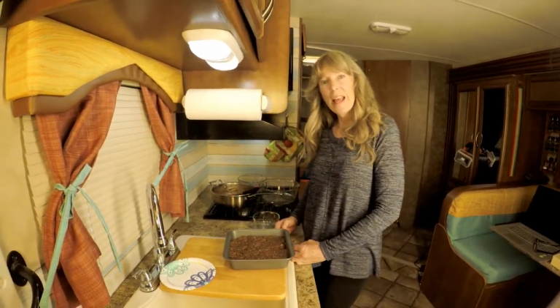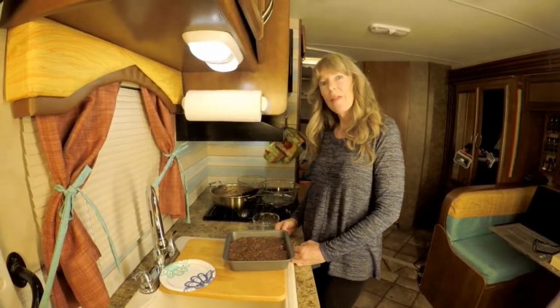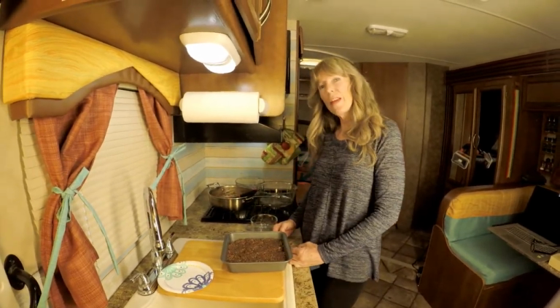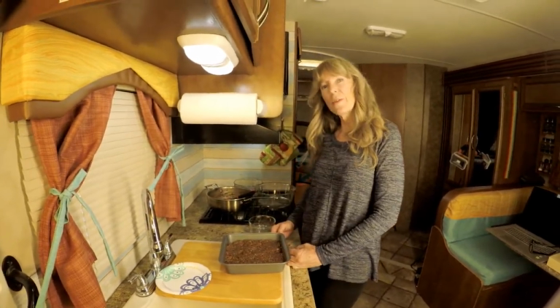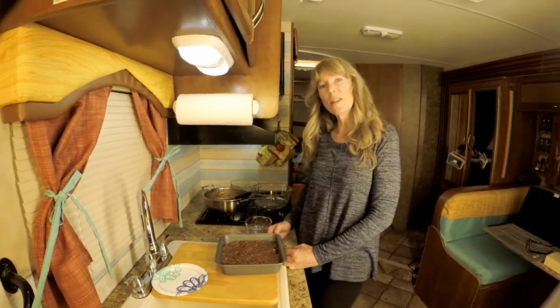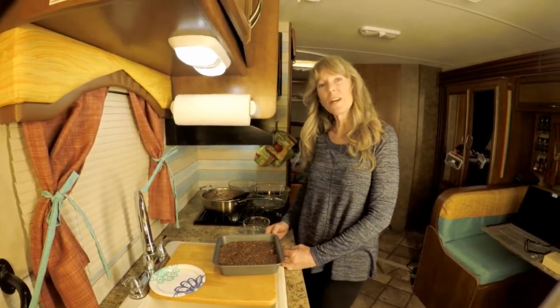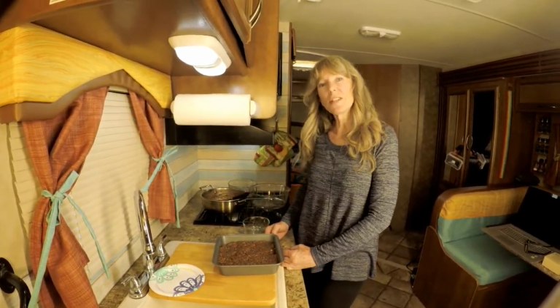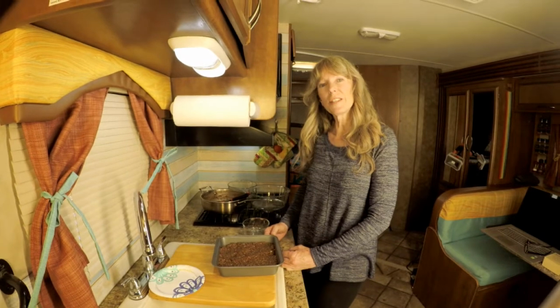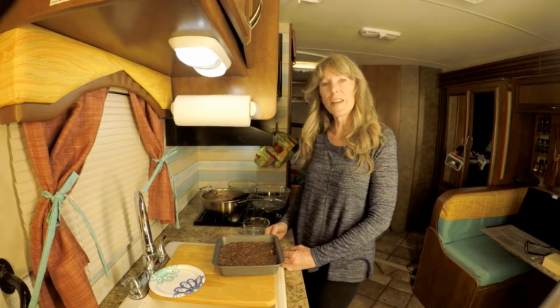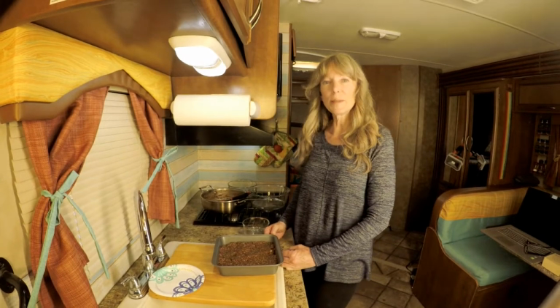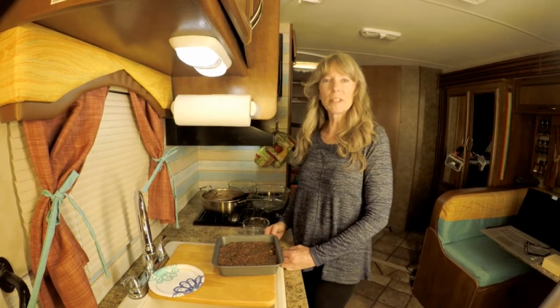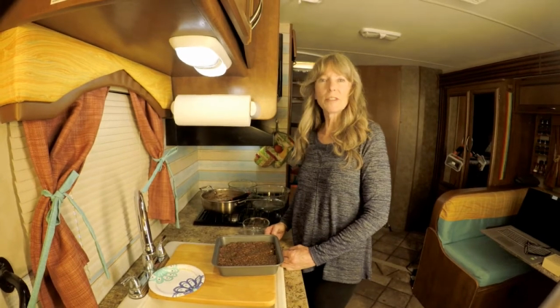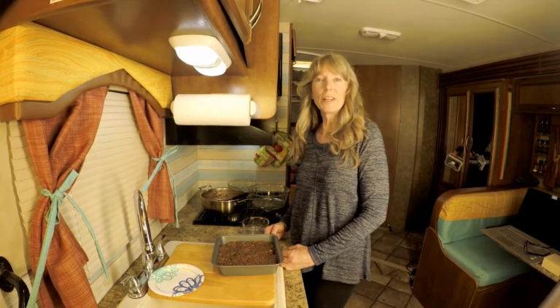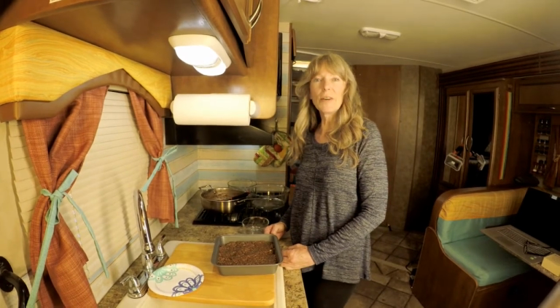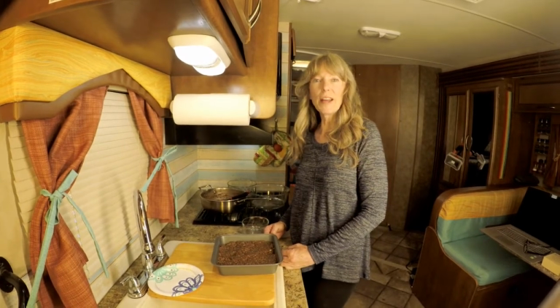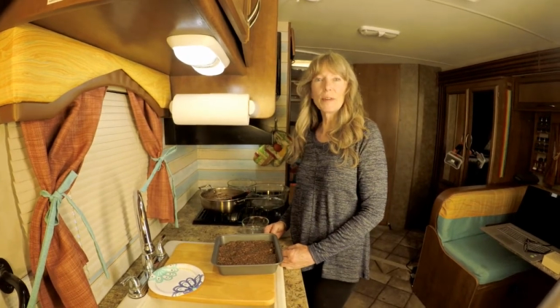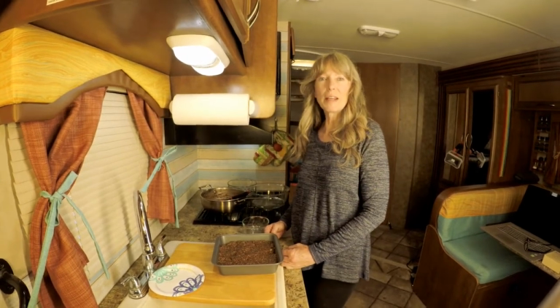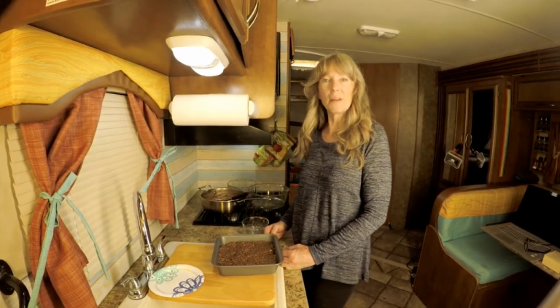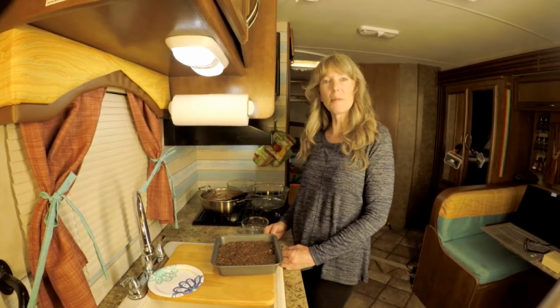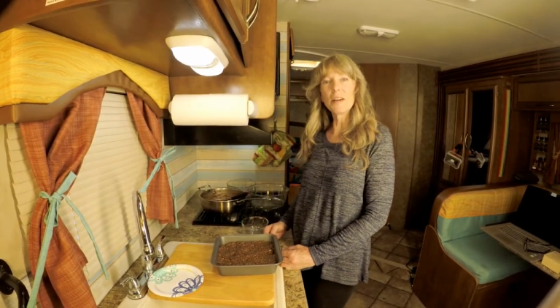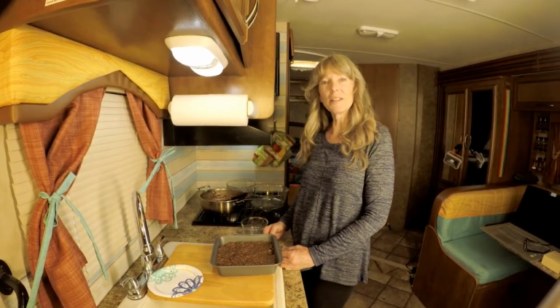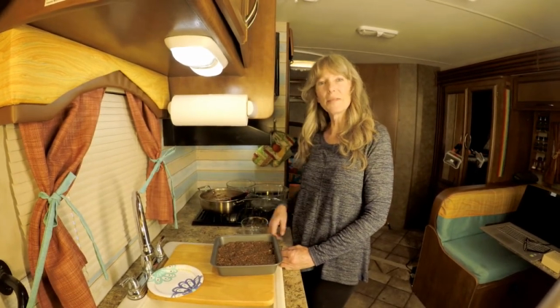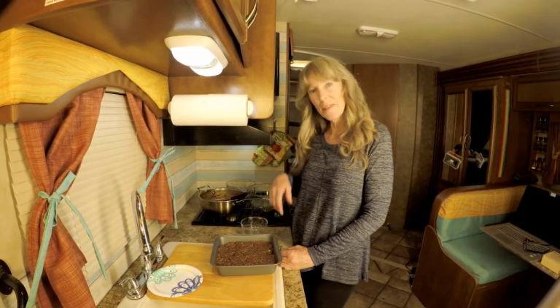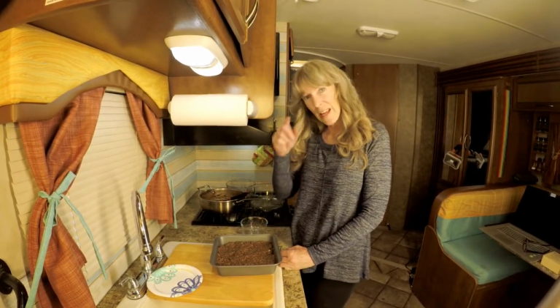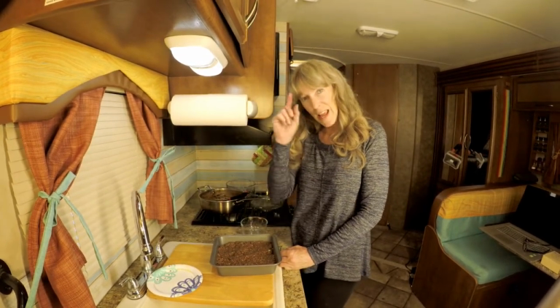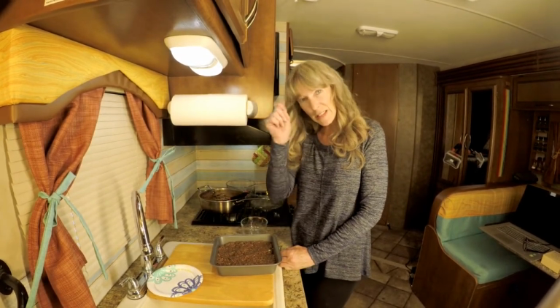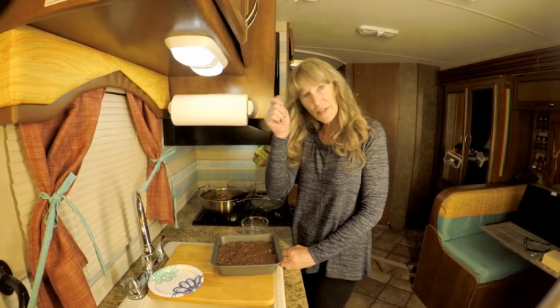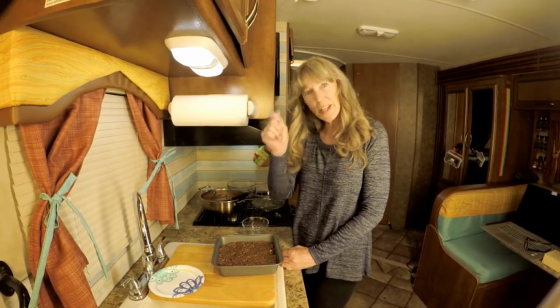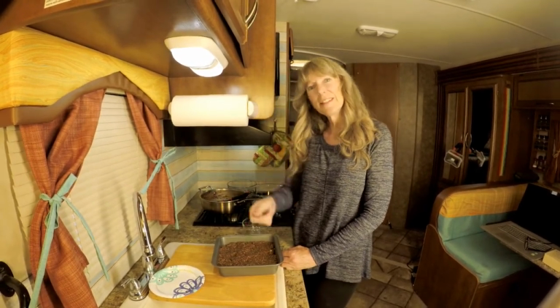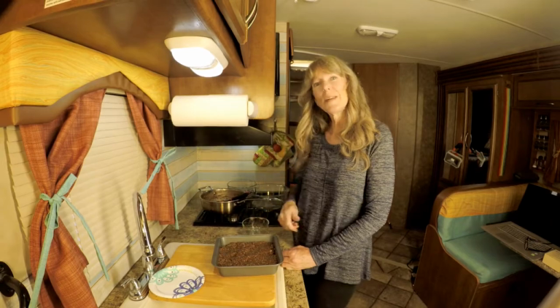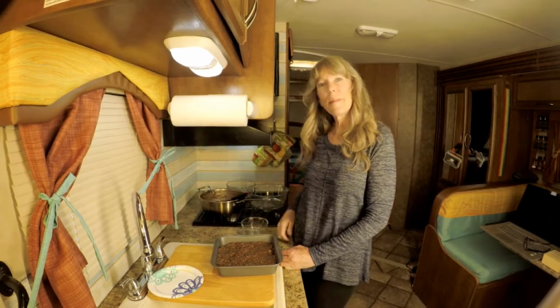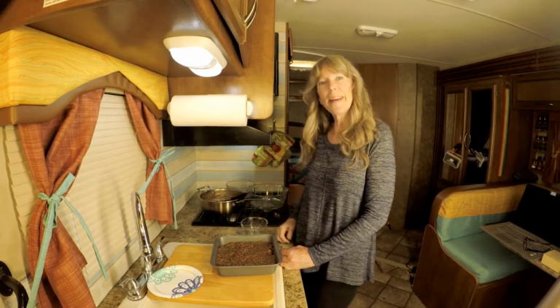Thank you for watching our channel and this particular video. I had fun making it with my daughter. Hats off to you. Bye now.